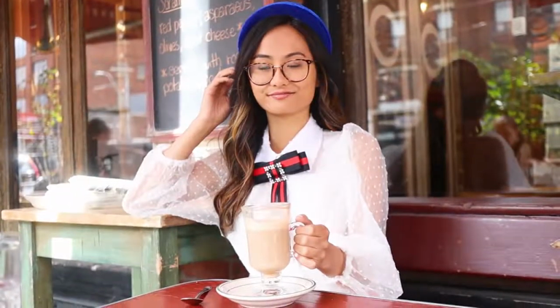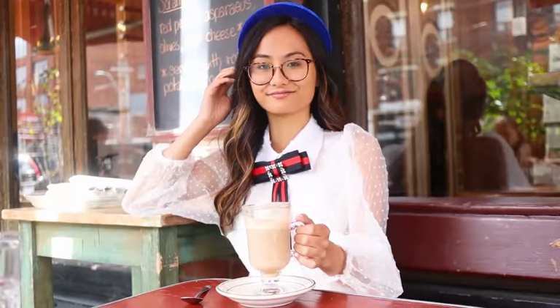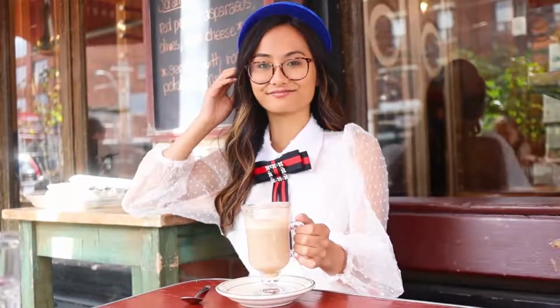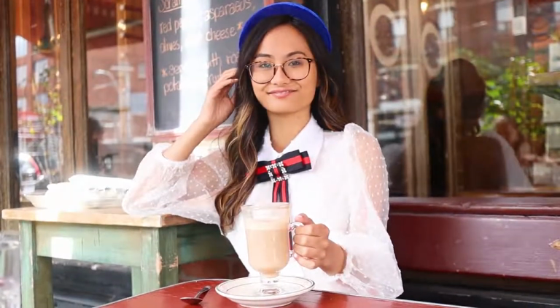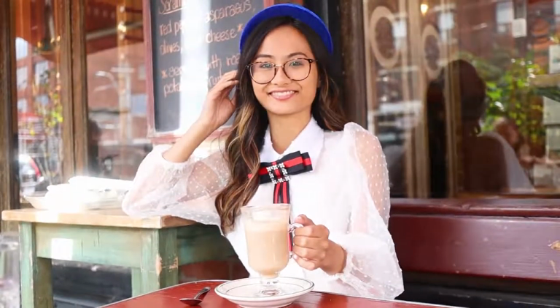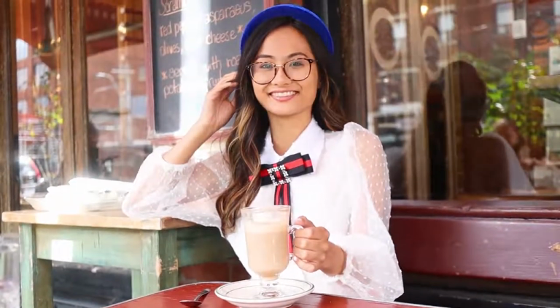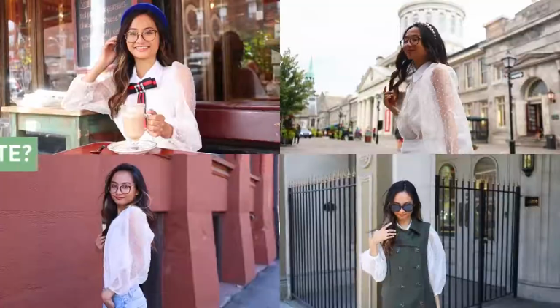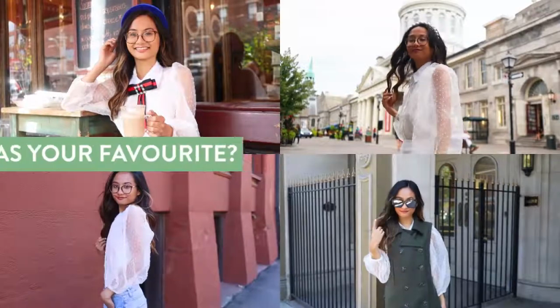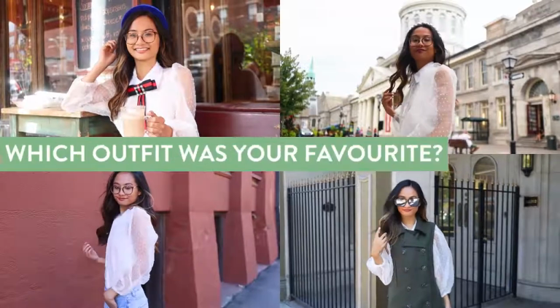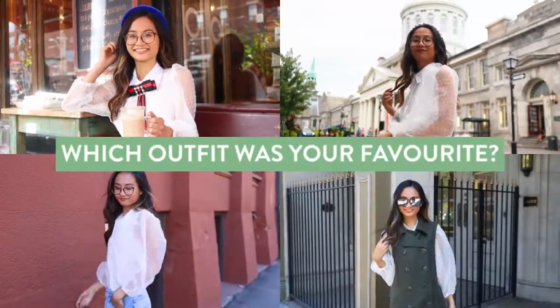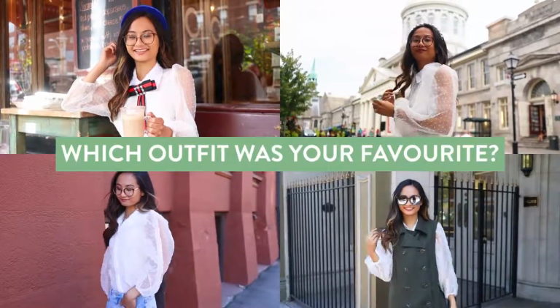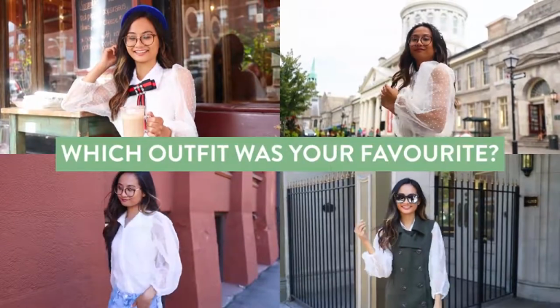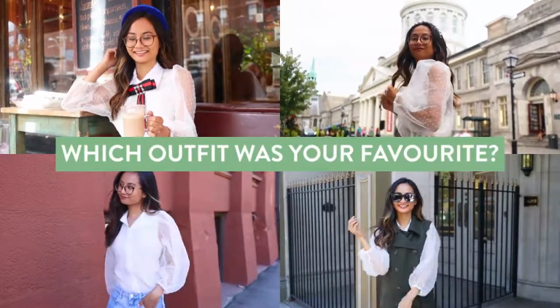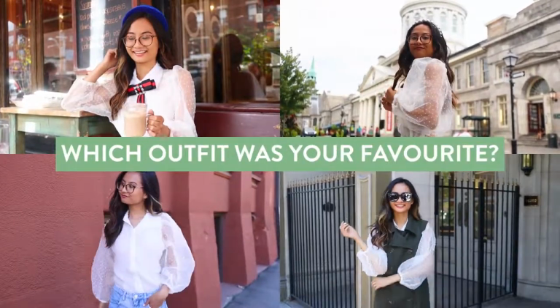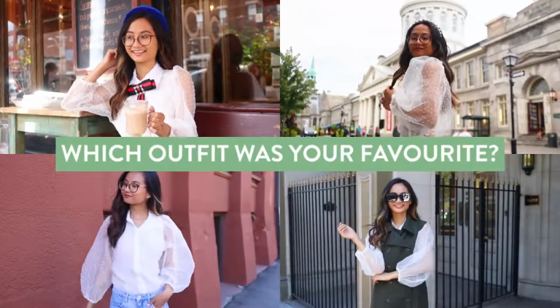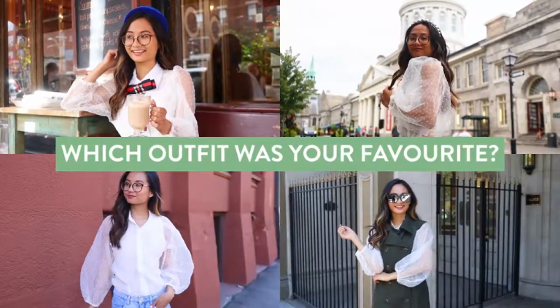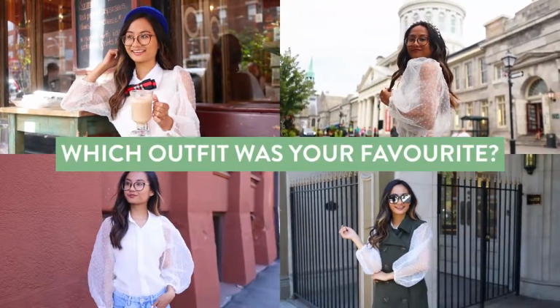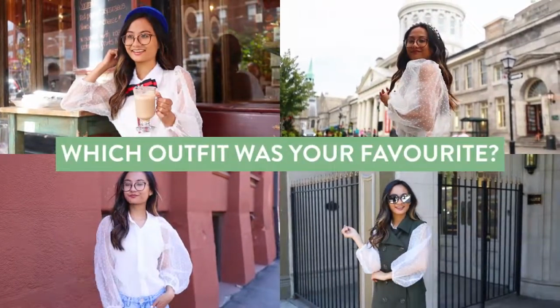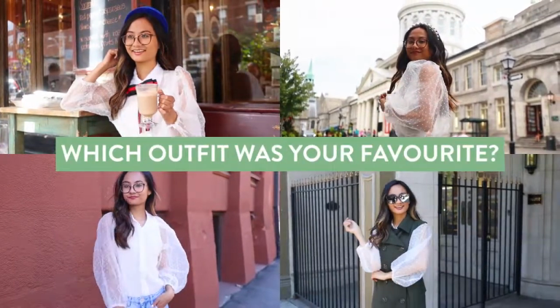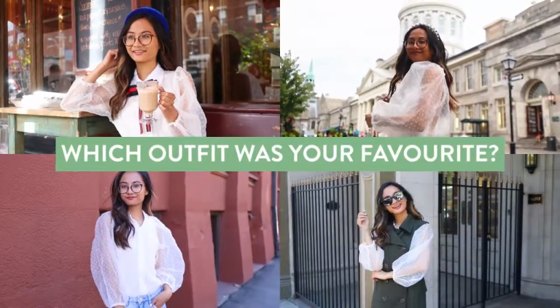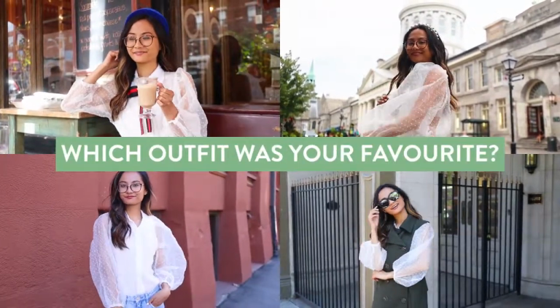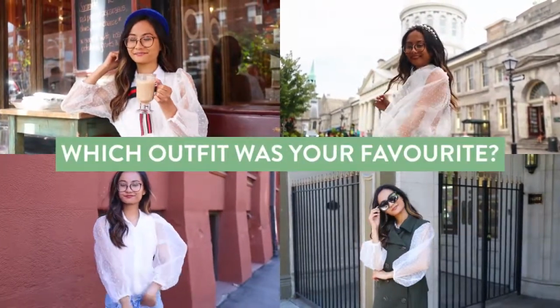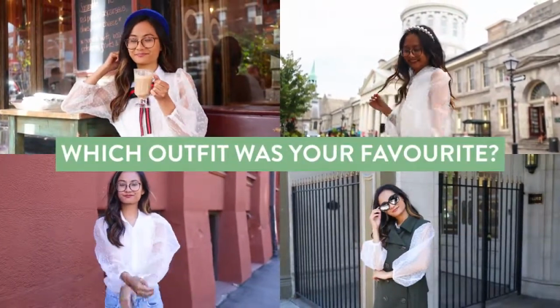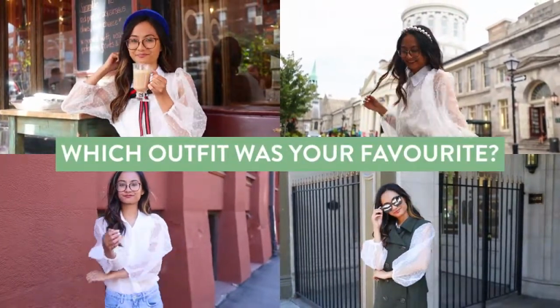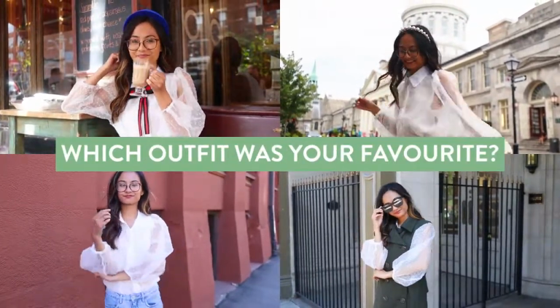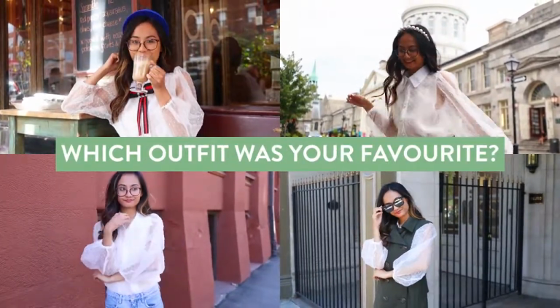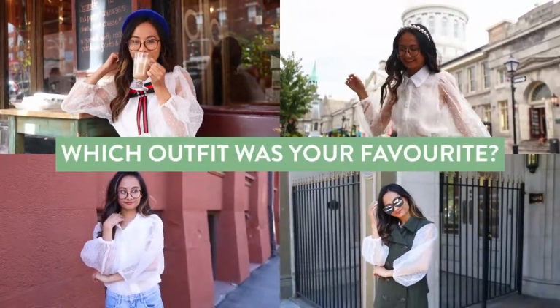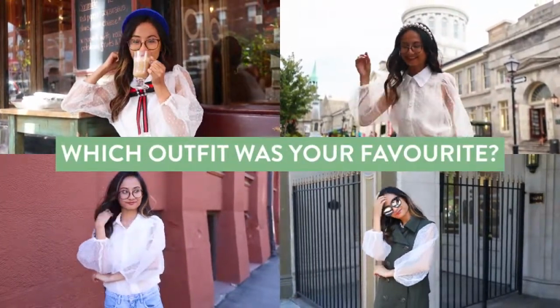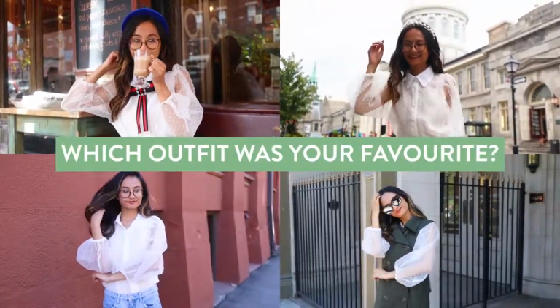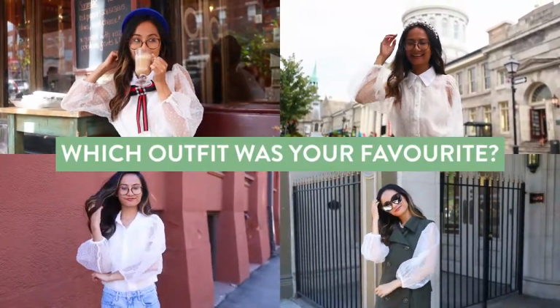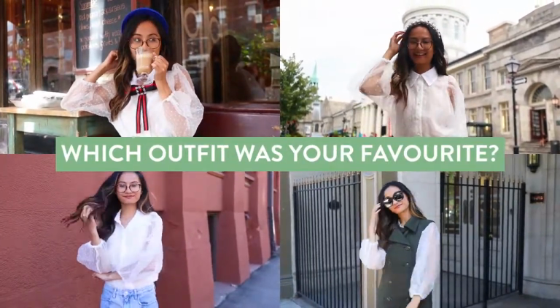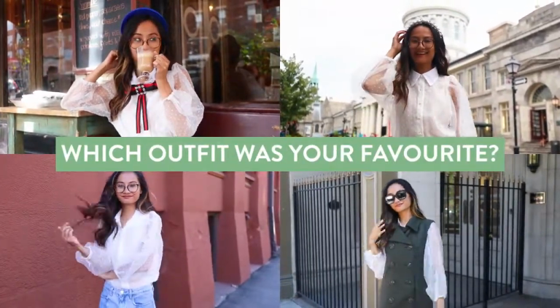That was the last outfit. Let me know which one was your favorite in the comments below and I can't wait to show you the next video. Bye!